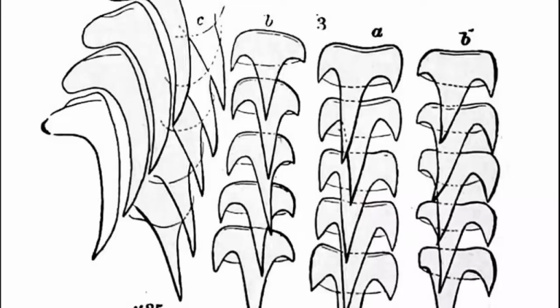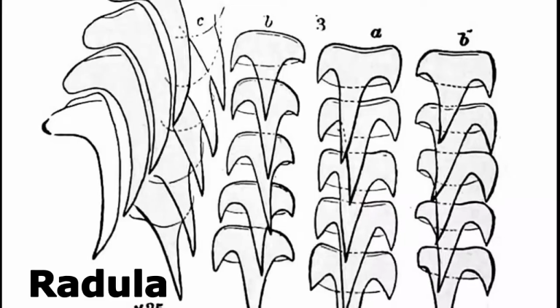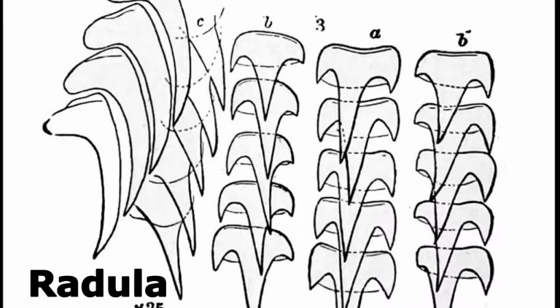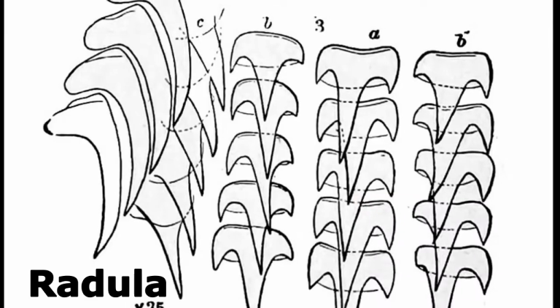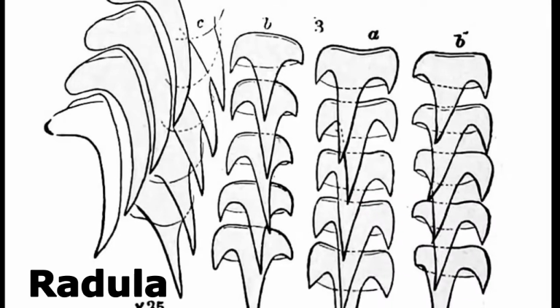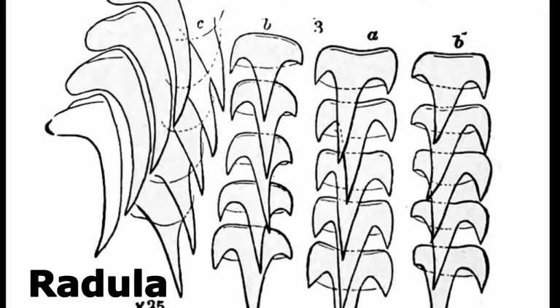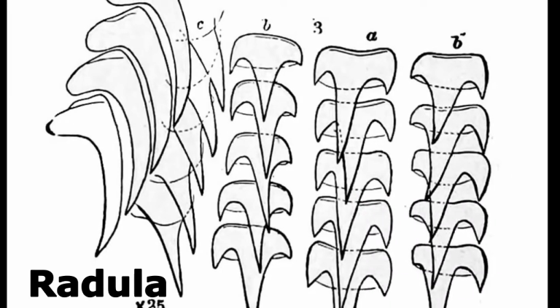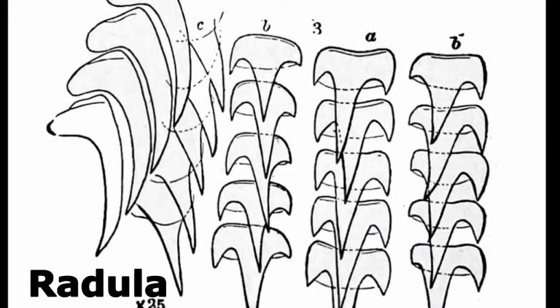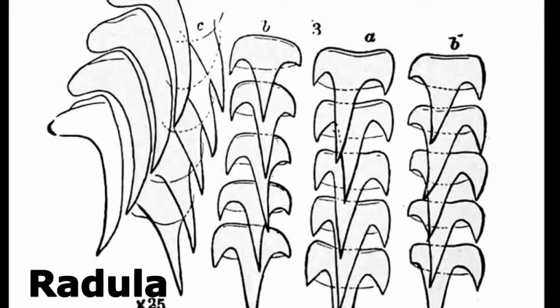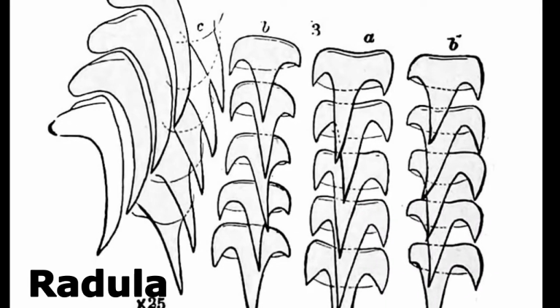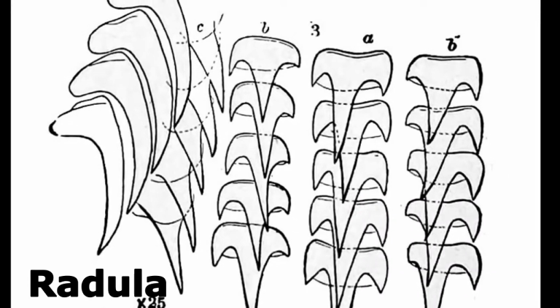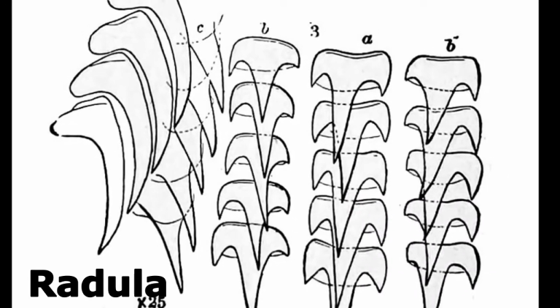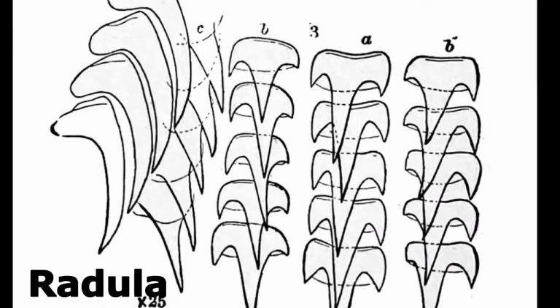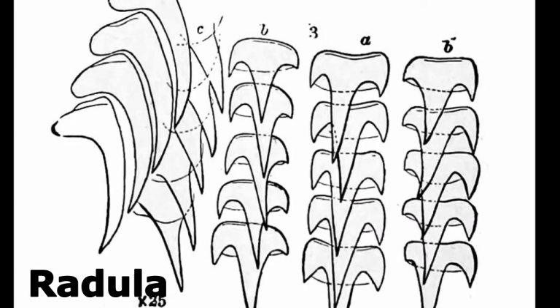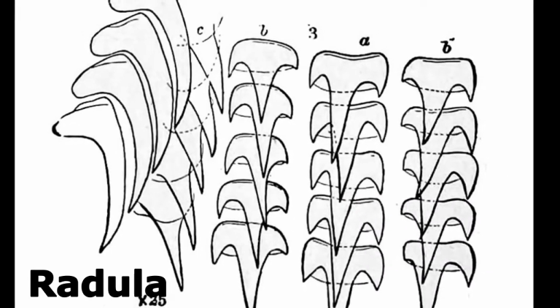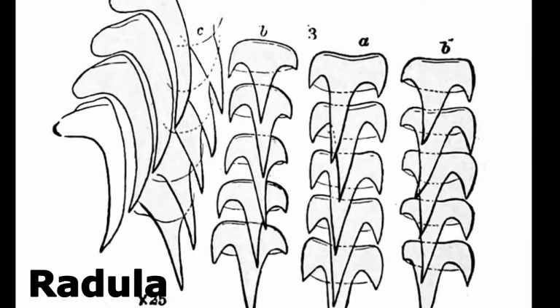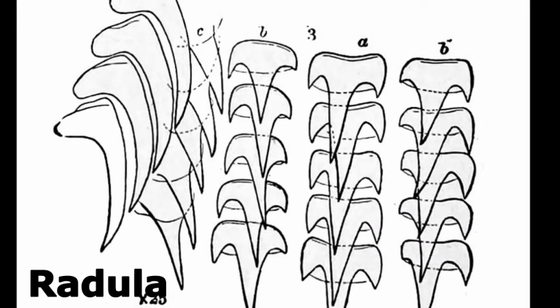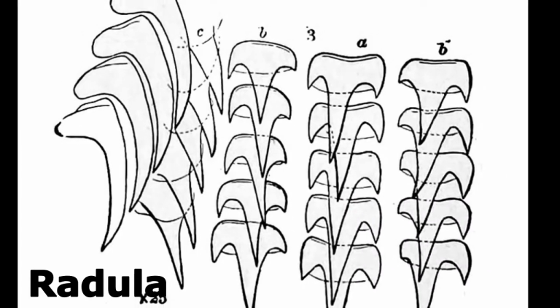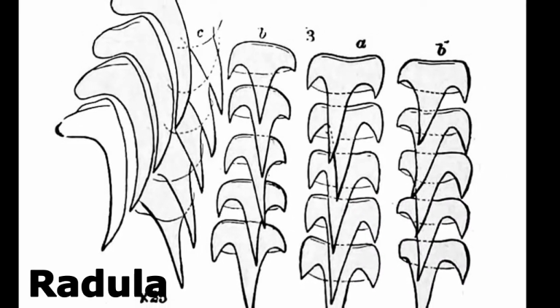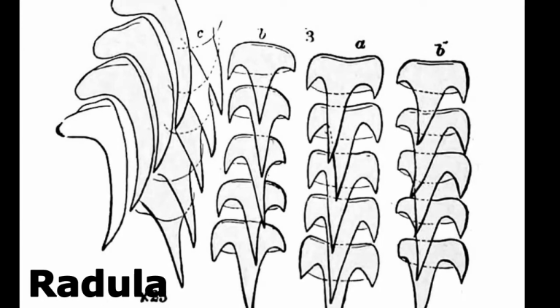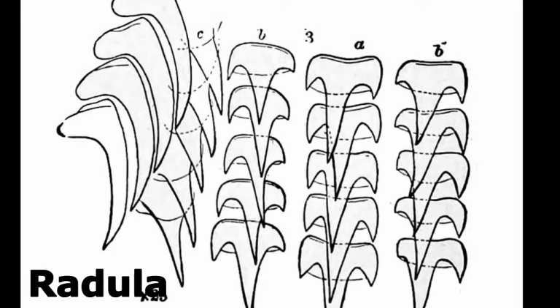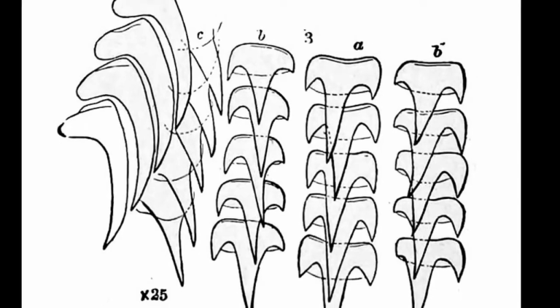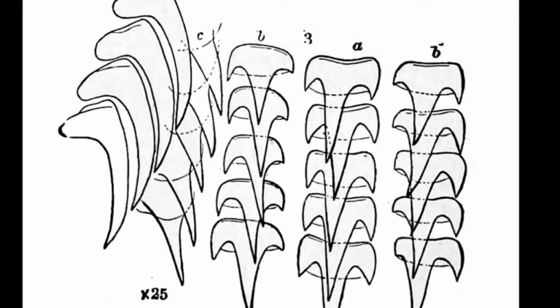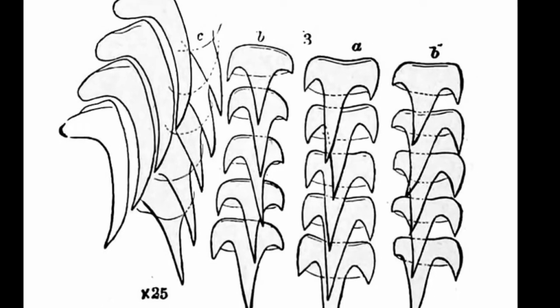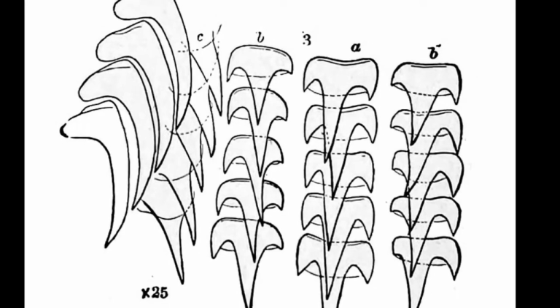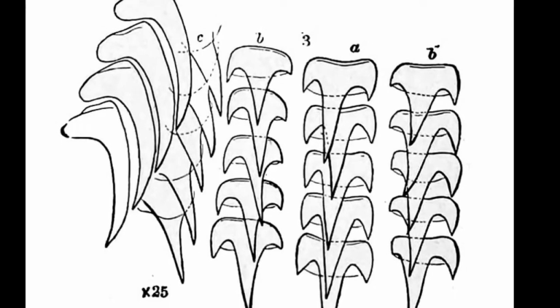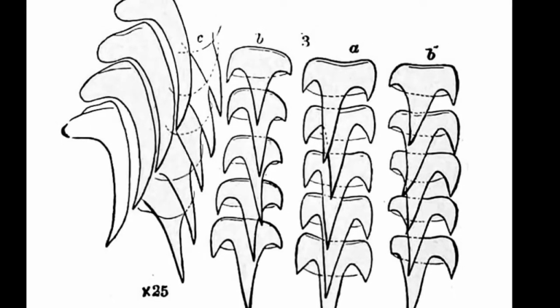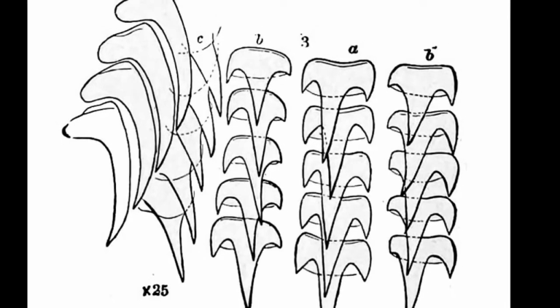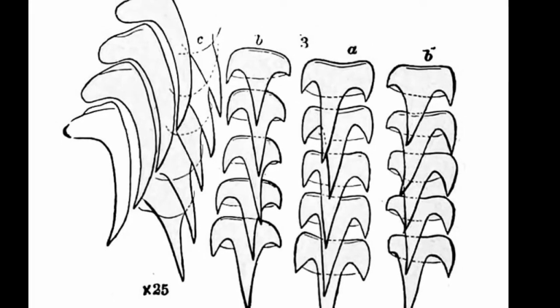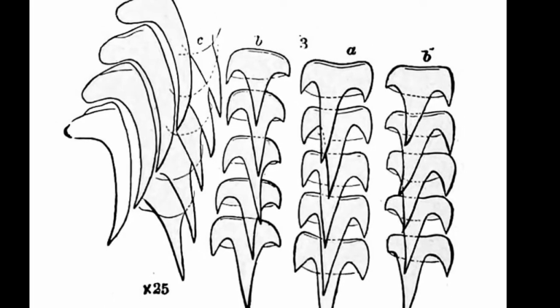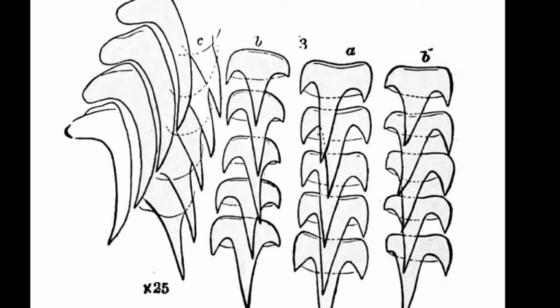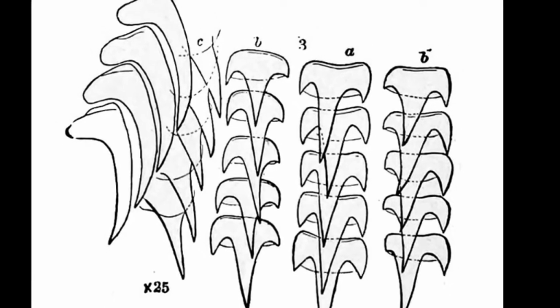Their beak breaks the food into smaller pieces. Their radula, a tongue-like organ covered in teeth, grinds the food down further.